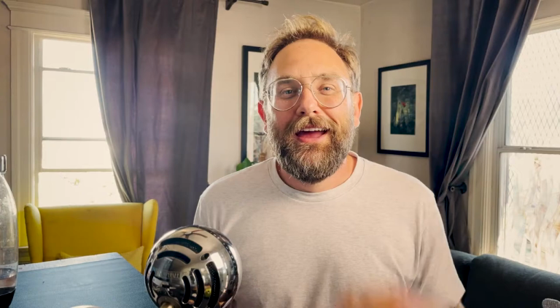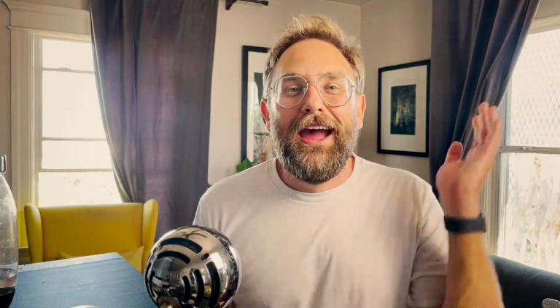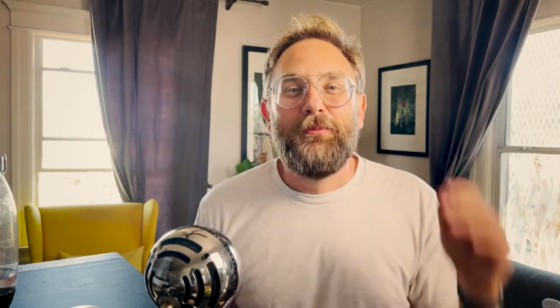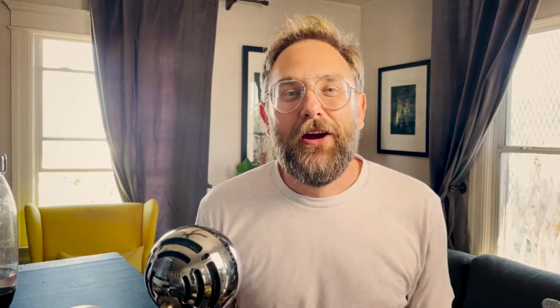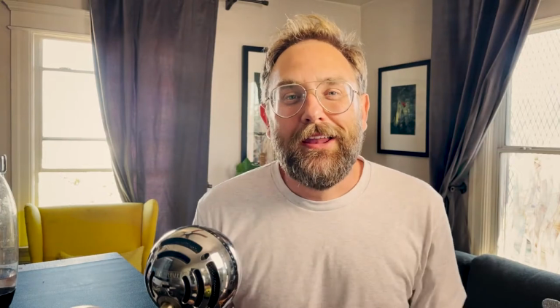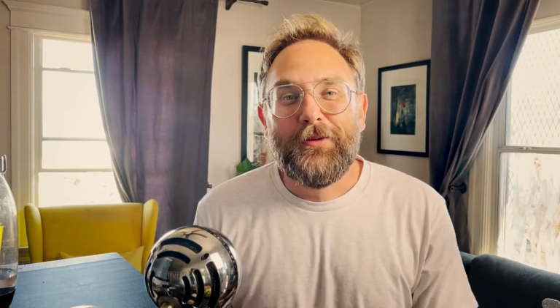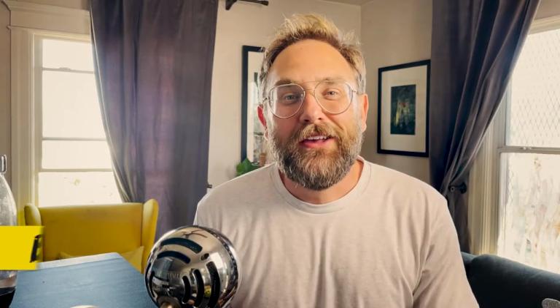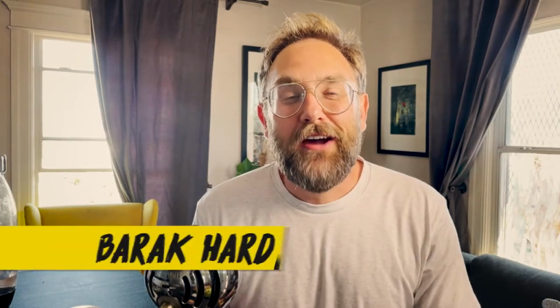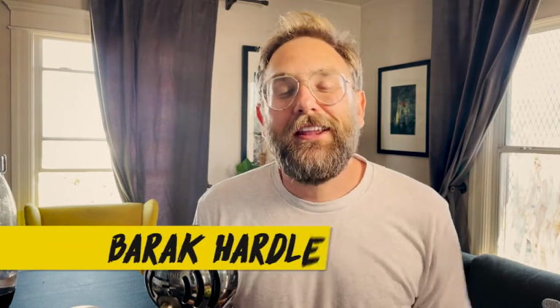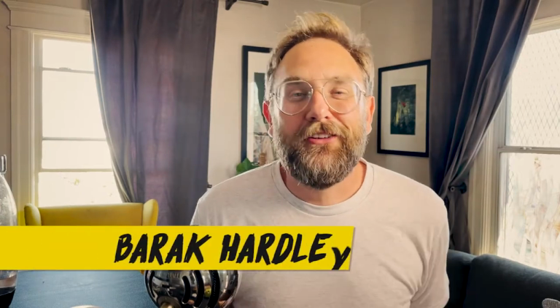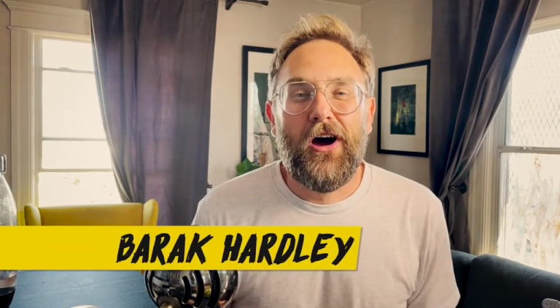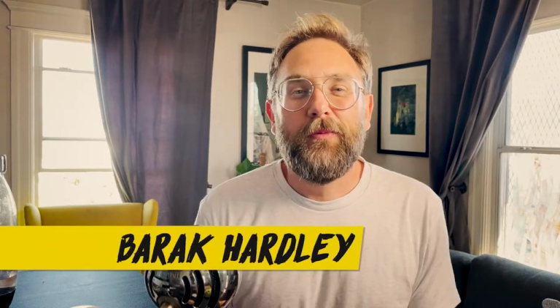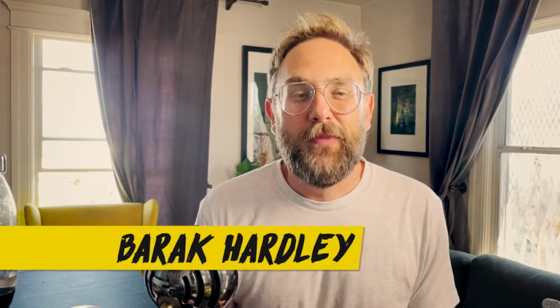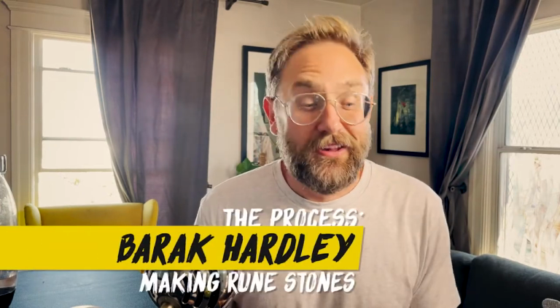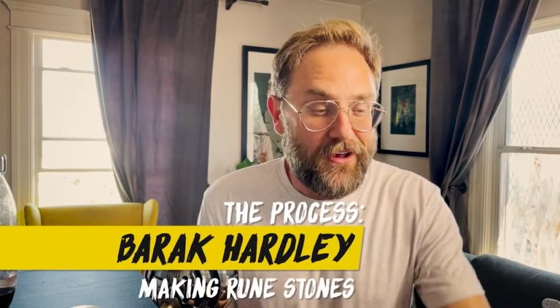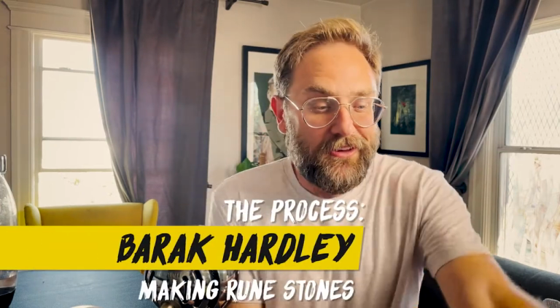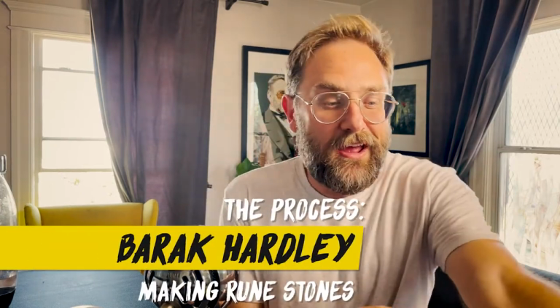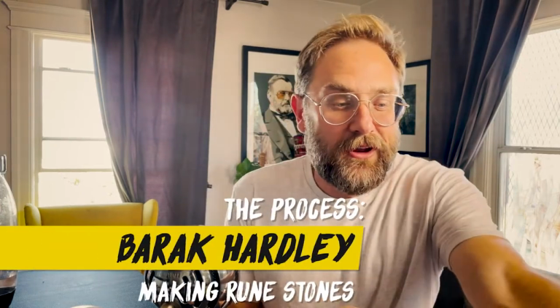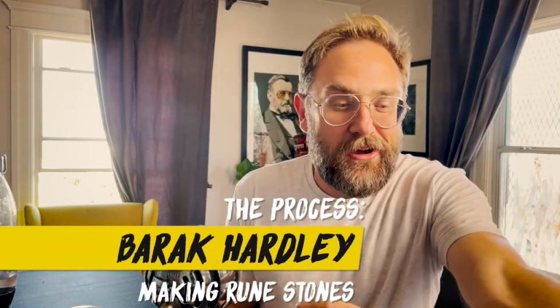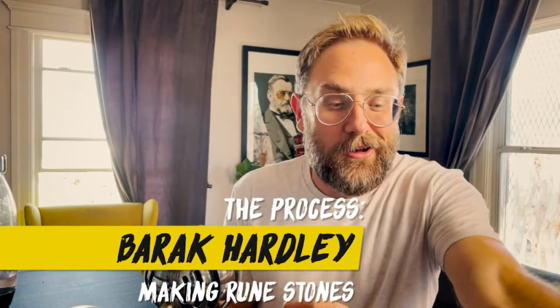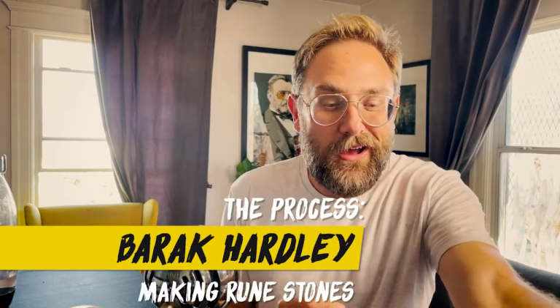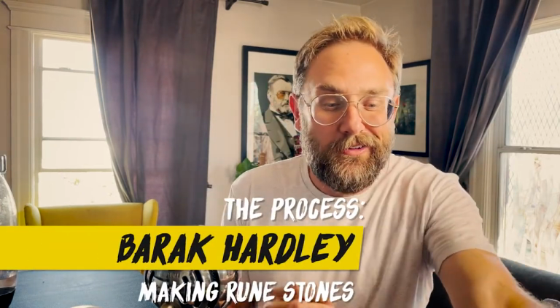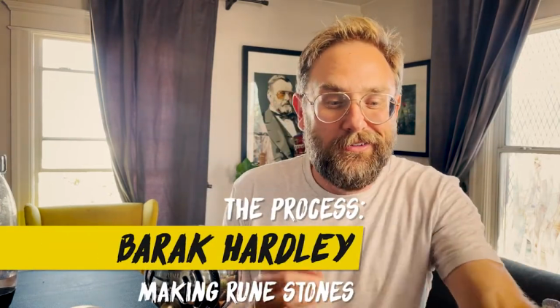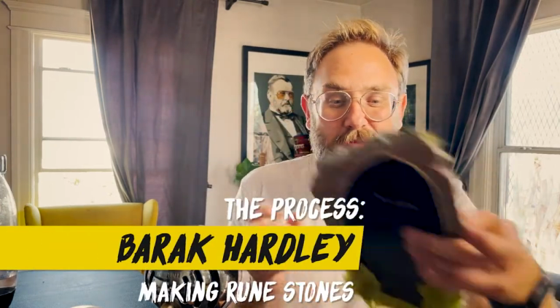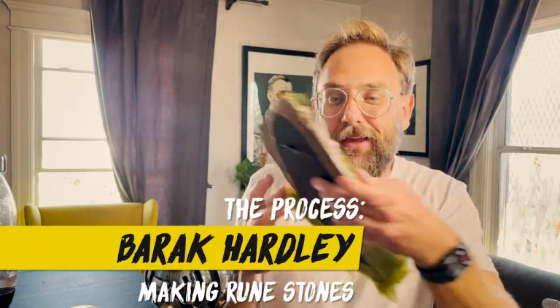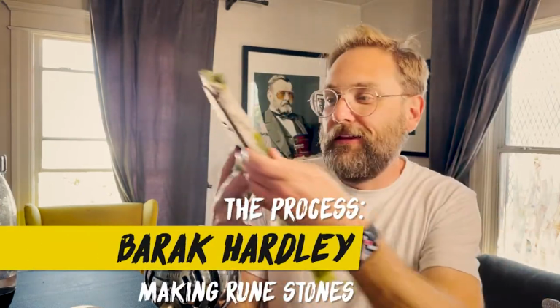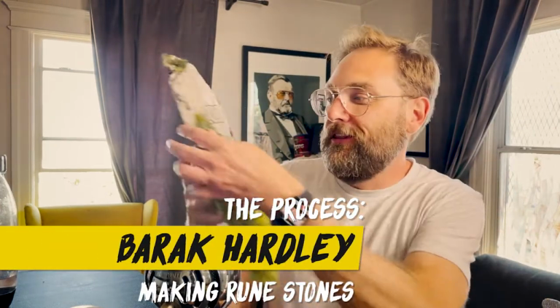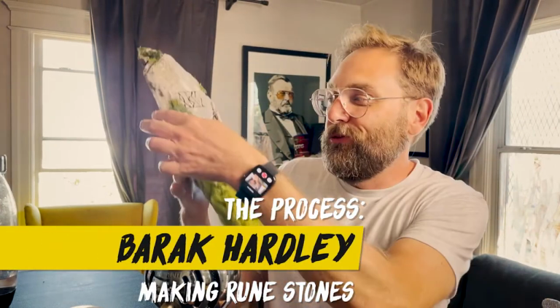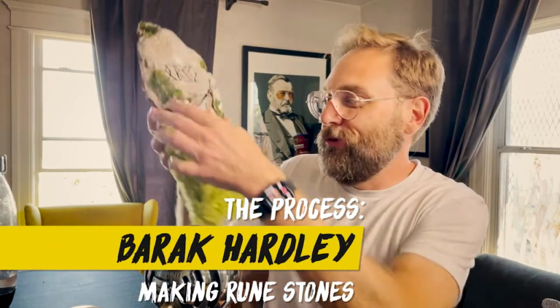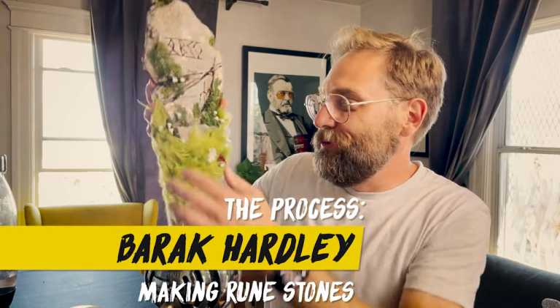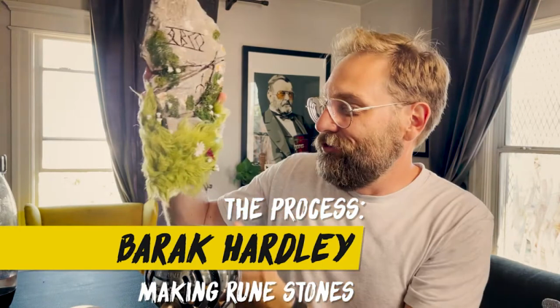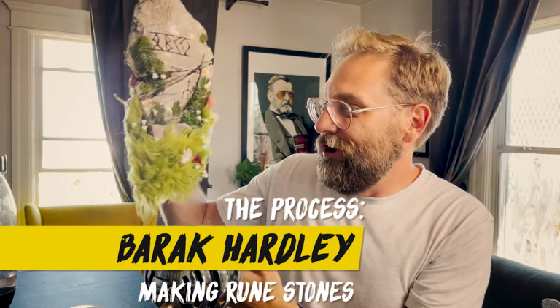Hey, I'm Beric. I like to make stuff. I like to talk about making stuff. And today I'm going to talk about making this rune stone.